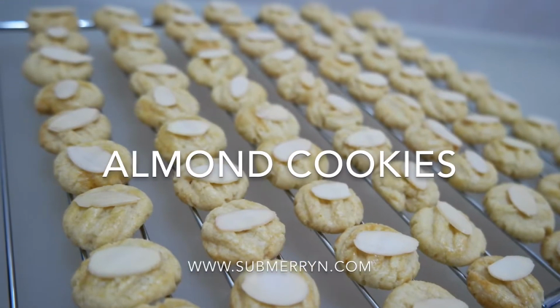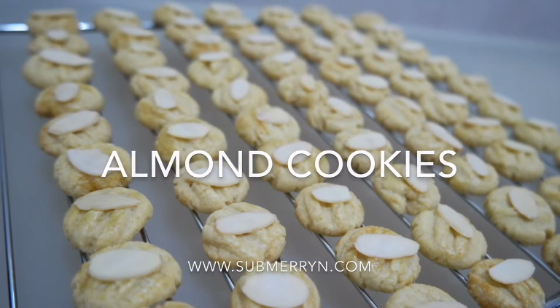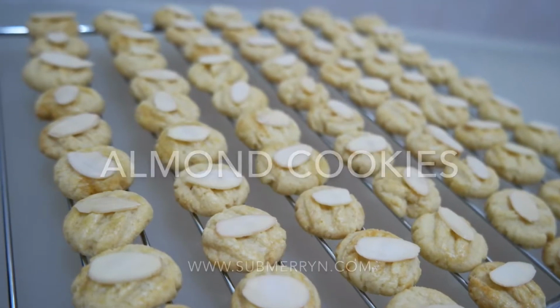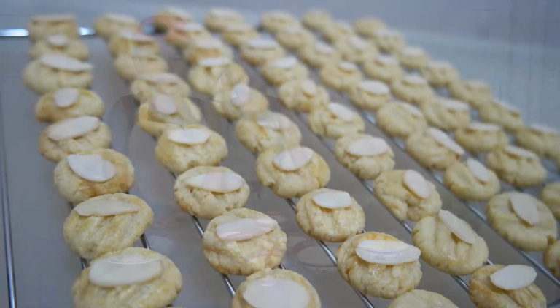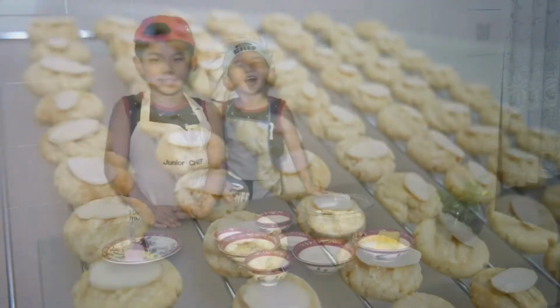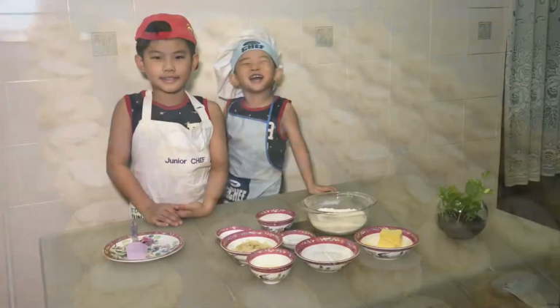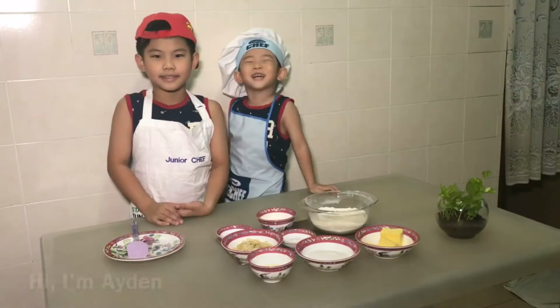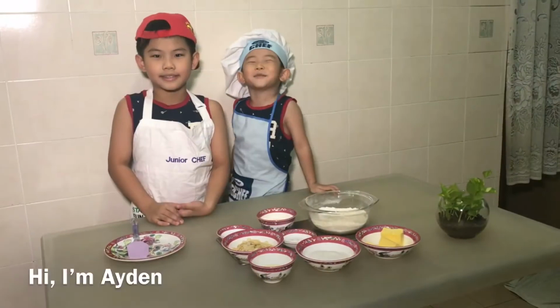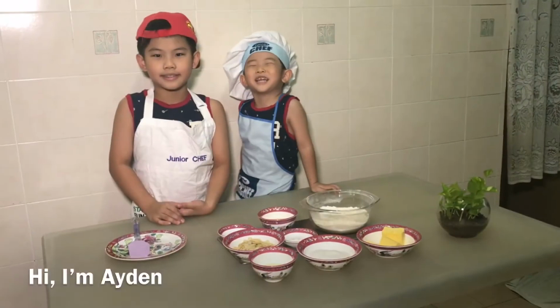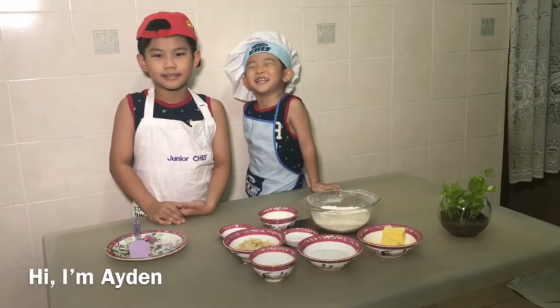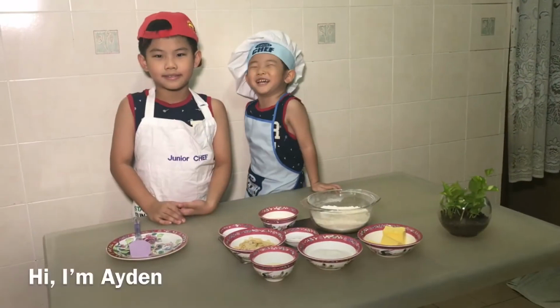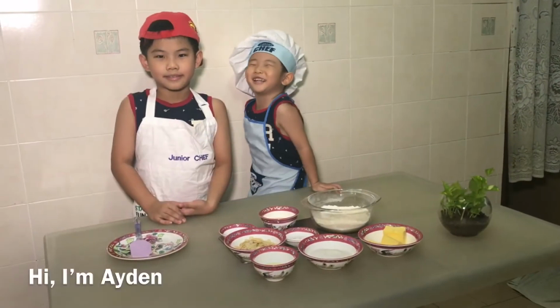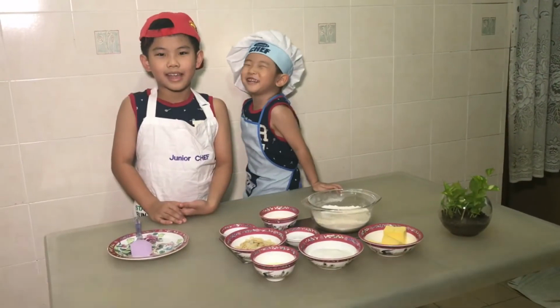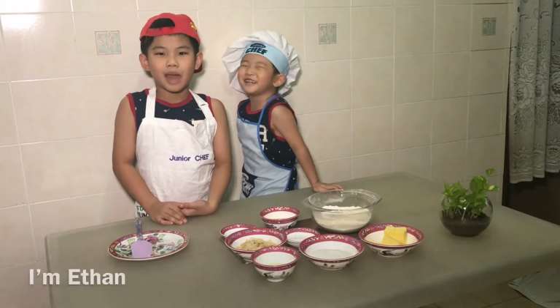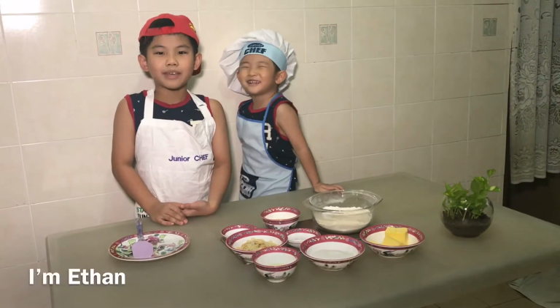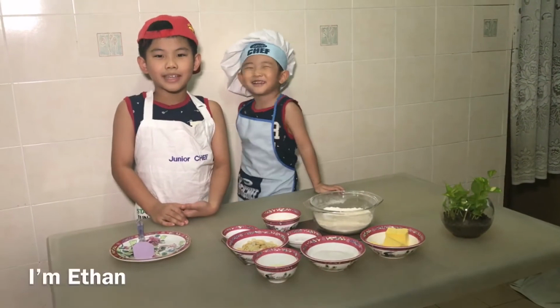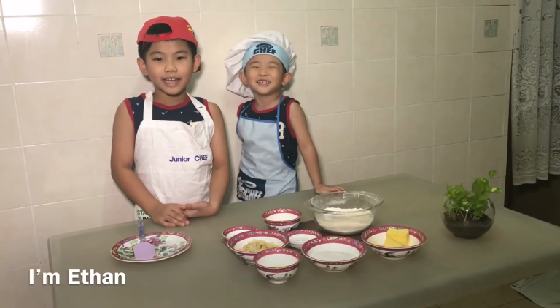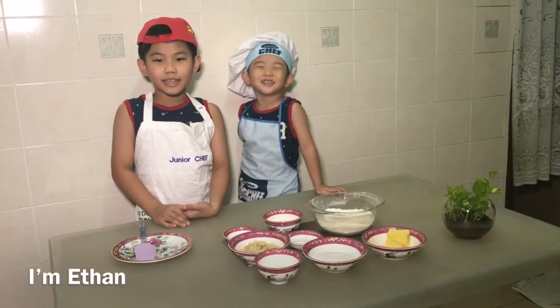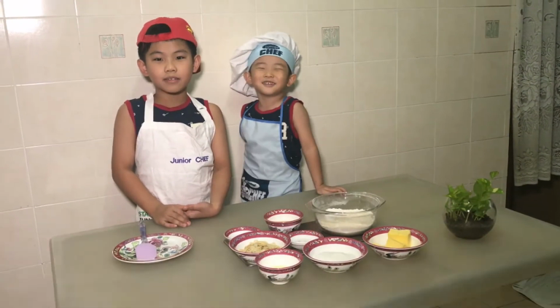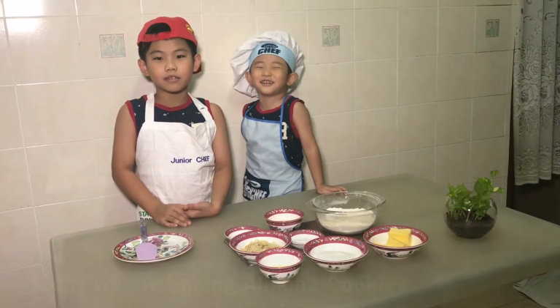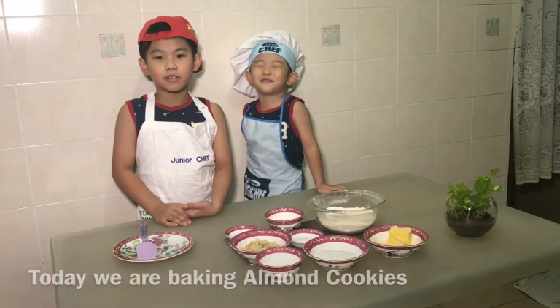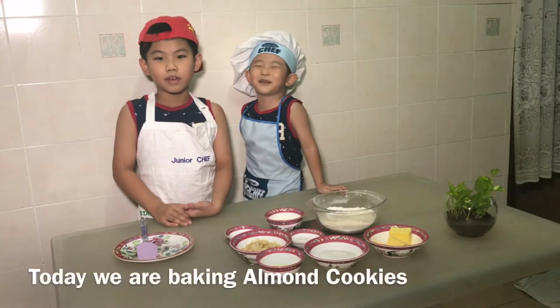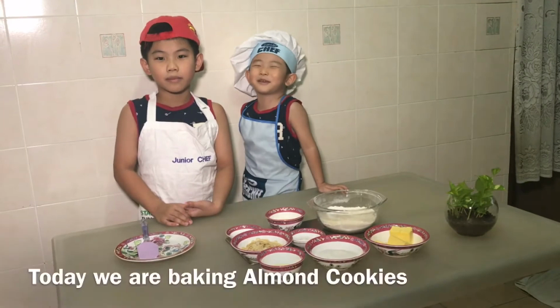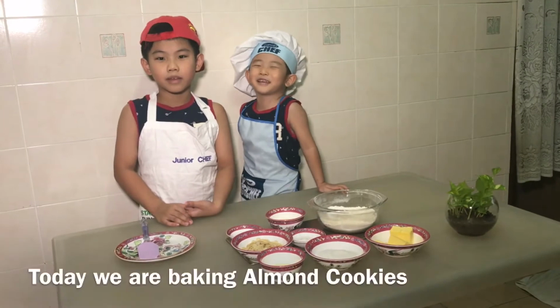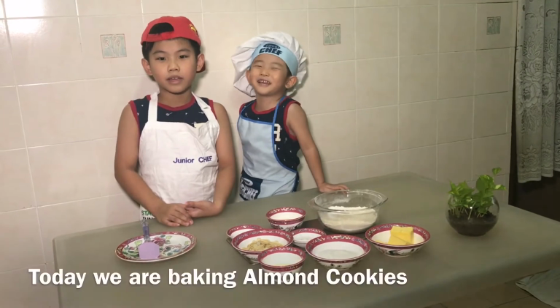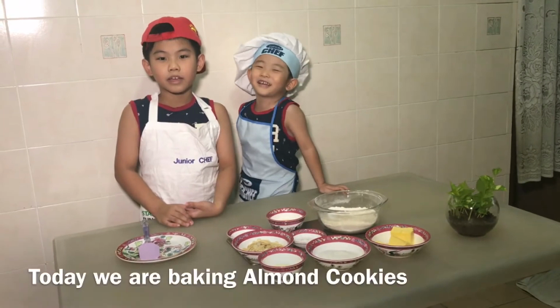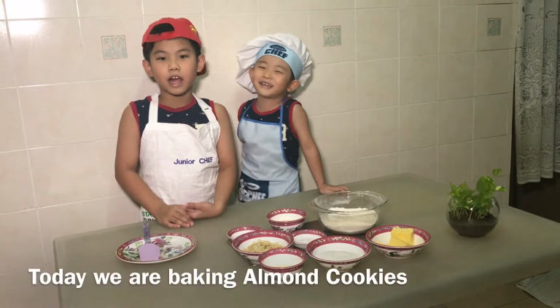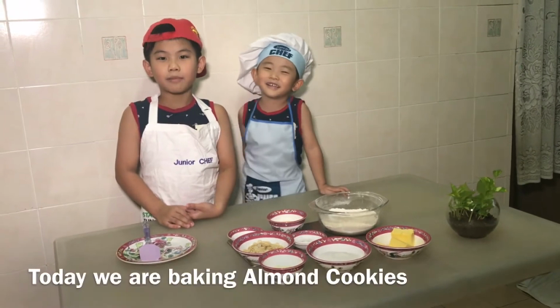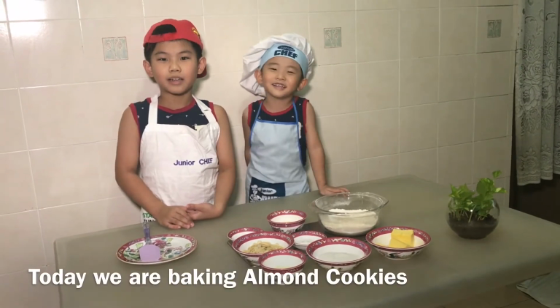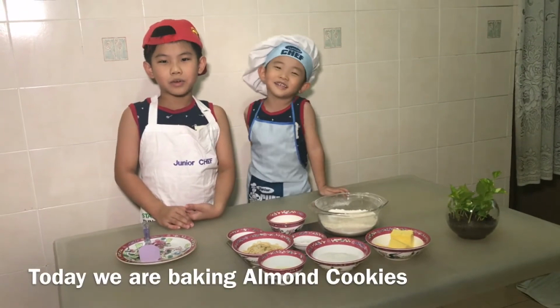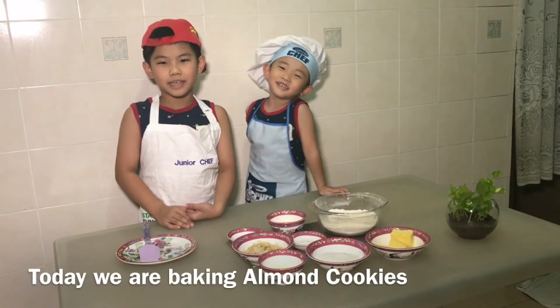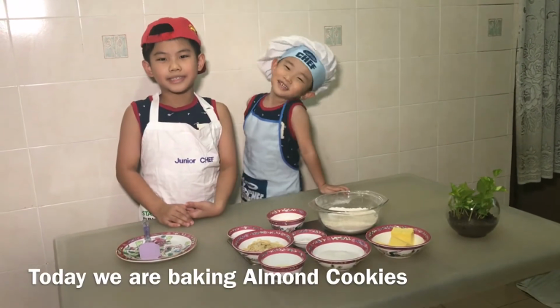Hi, I'm Ethan. We are baking almond cookies.